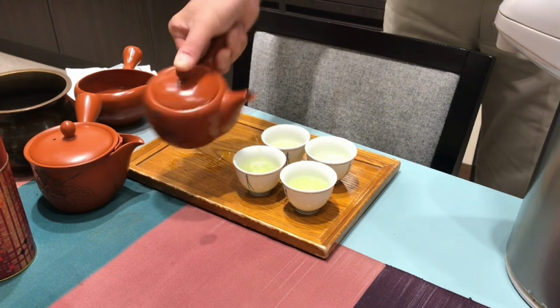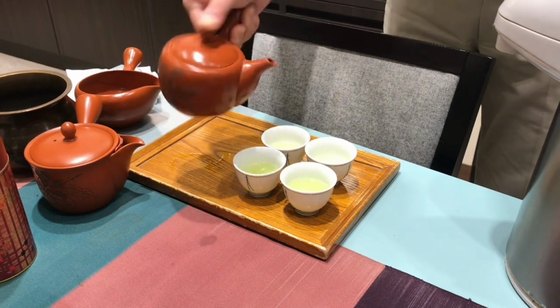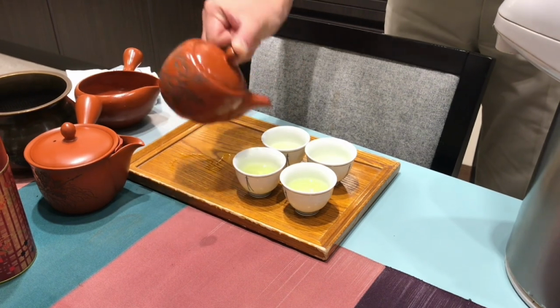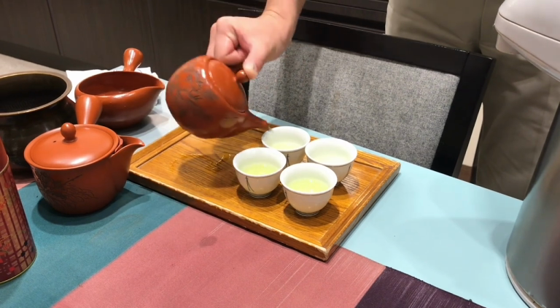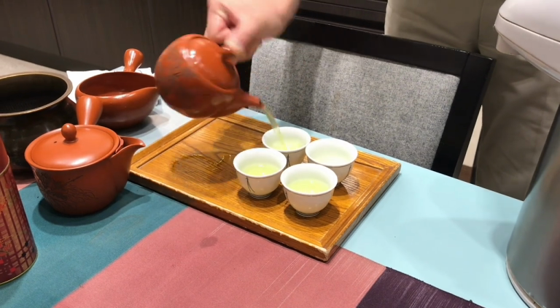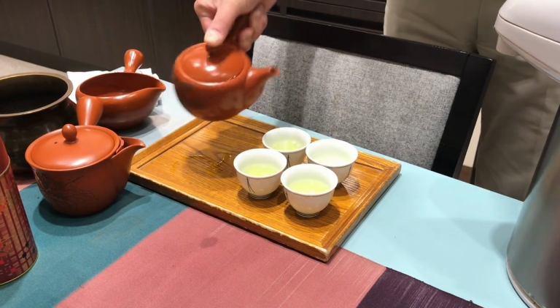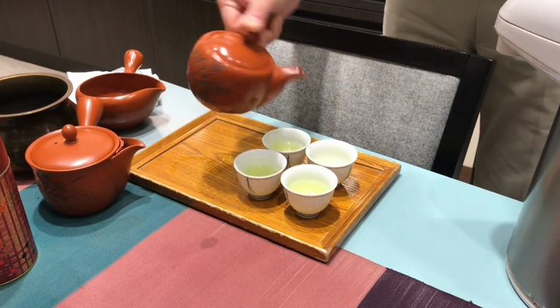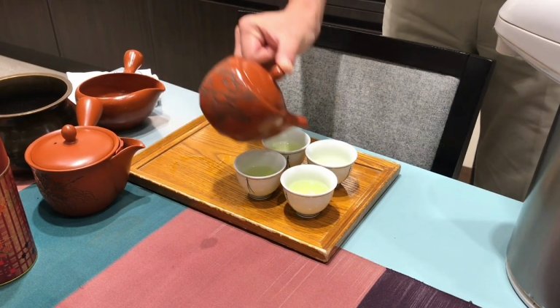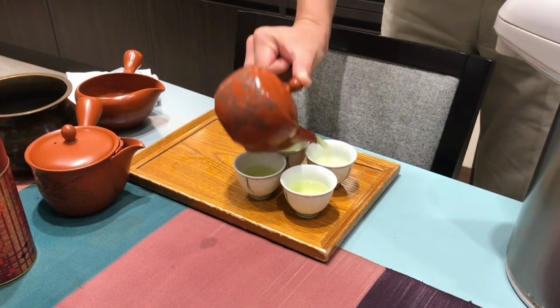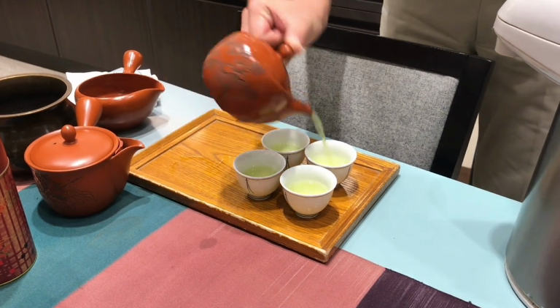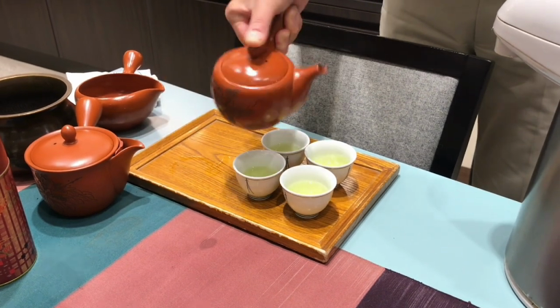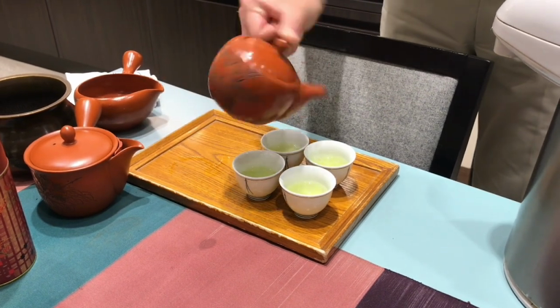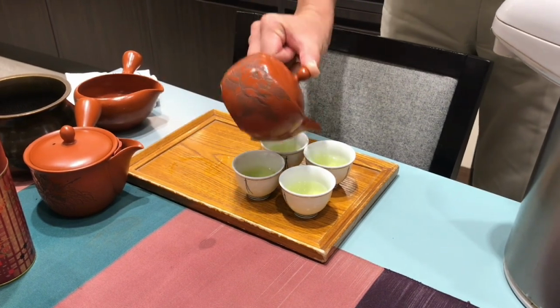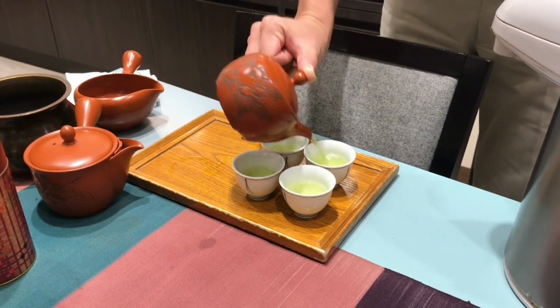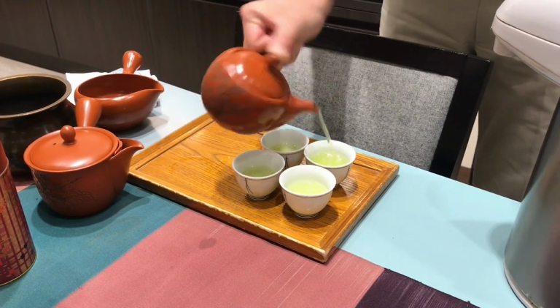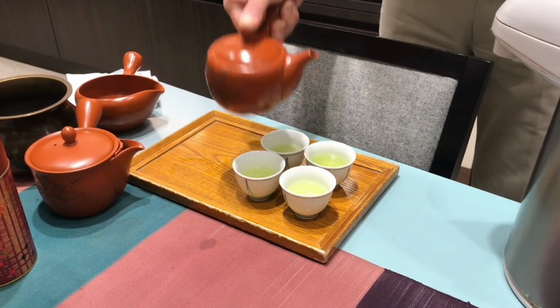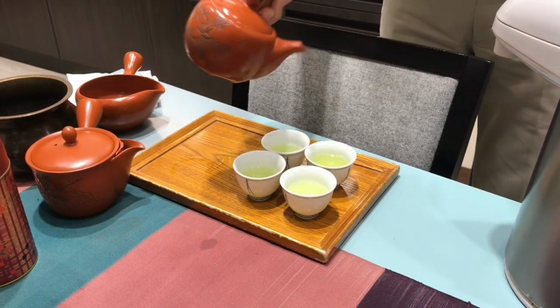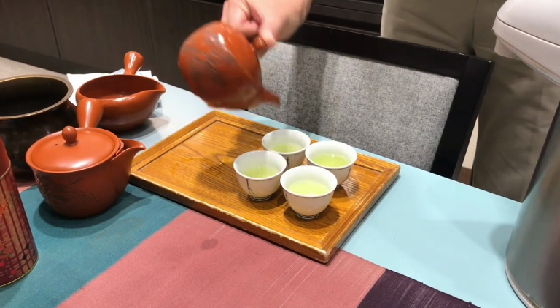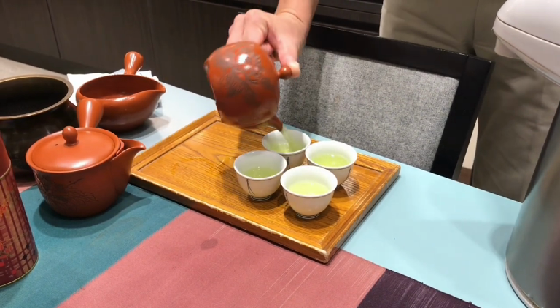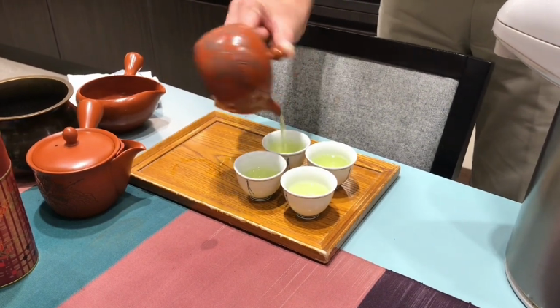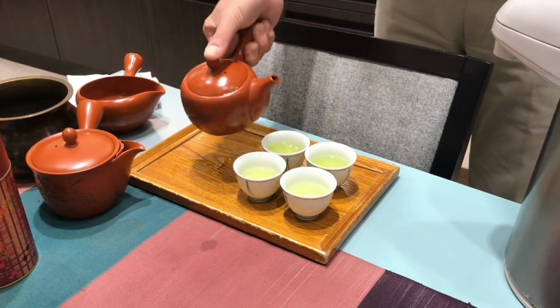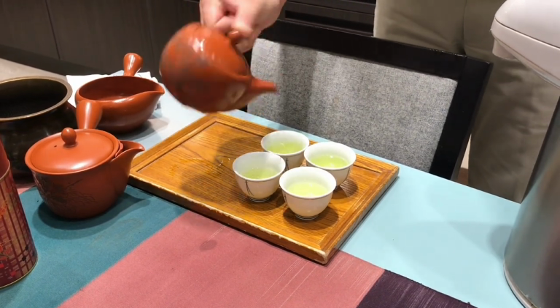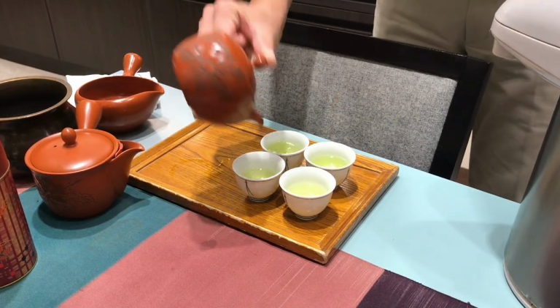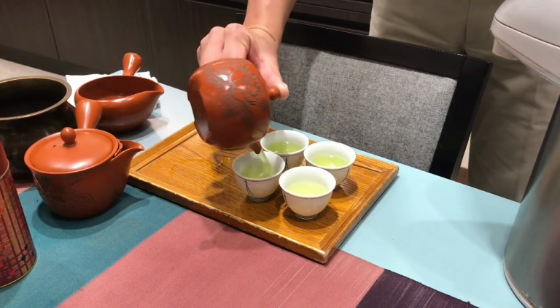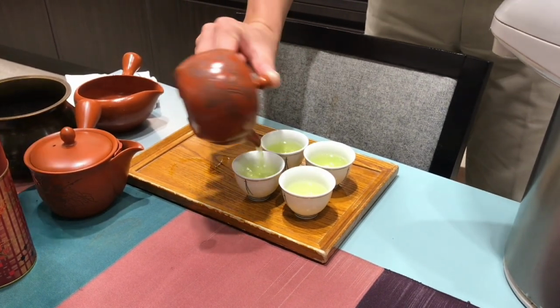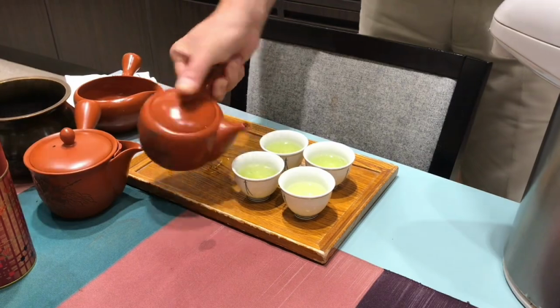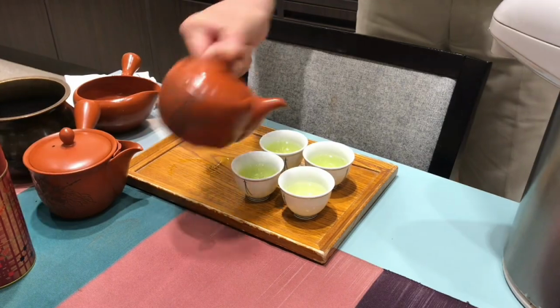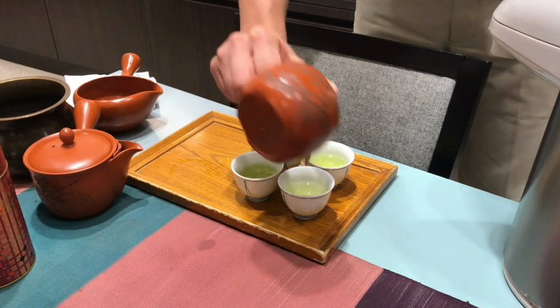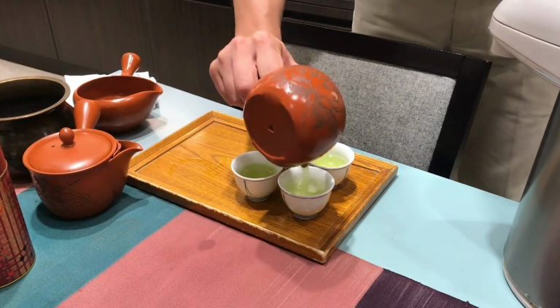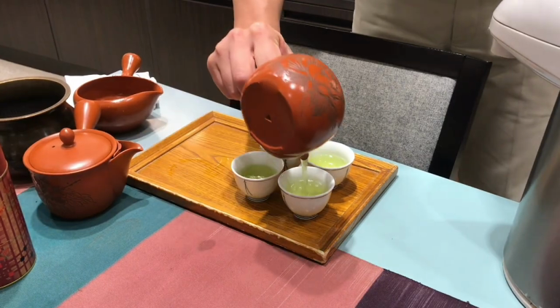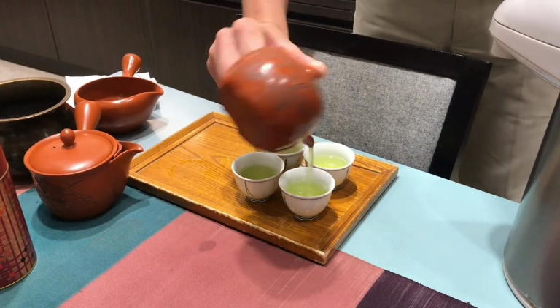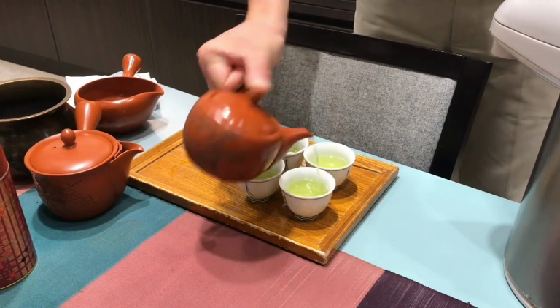In this video, we're going to talk about the Kyusu teapot, the different types of Kyusu teapots, and how to use the Kyusu teapot.